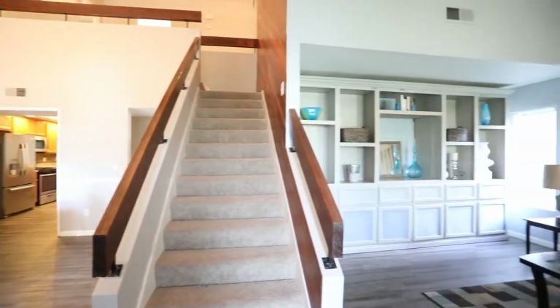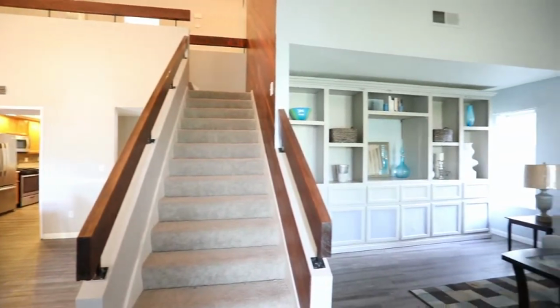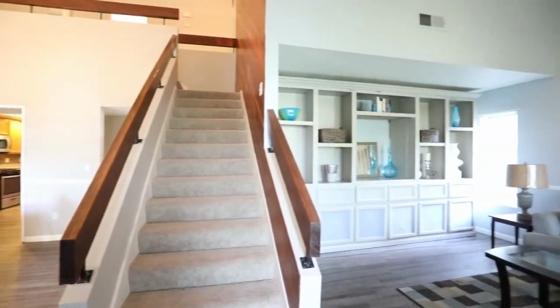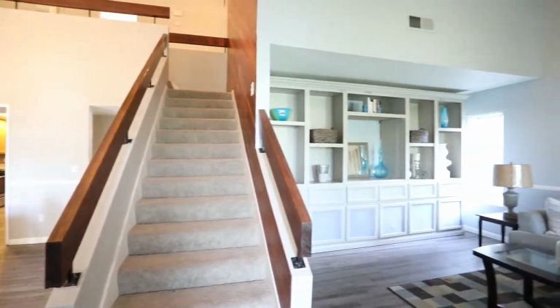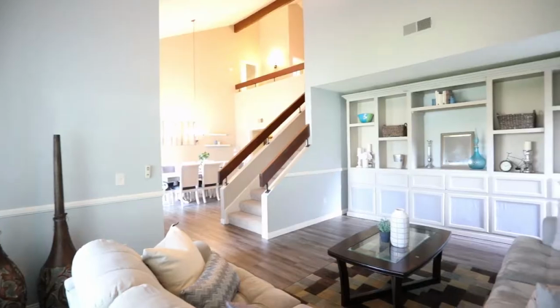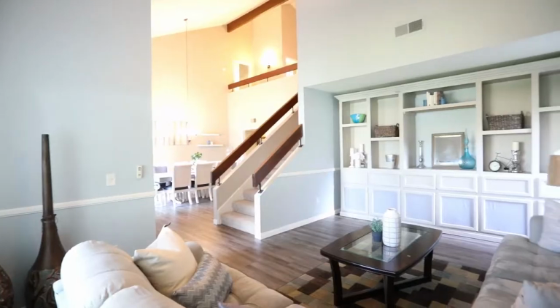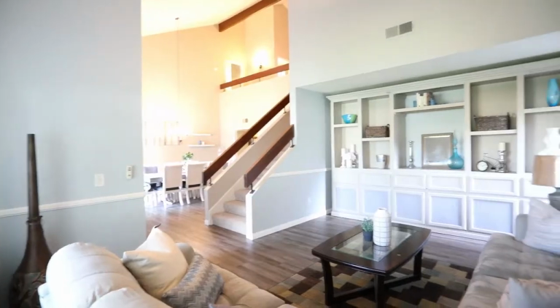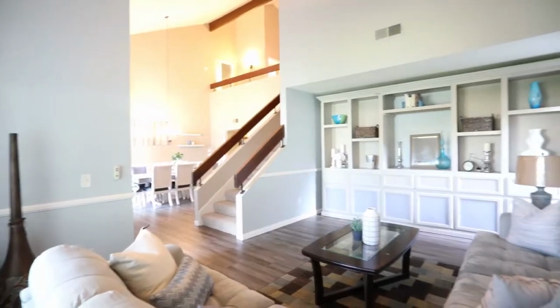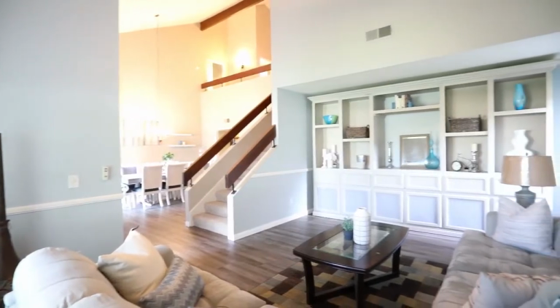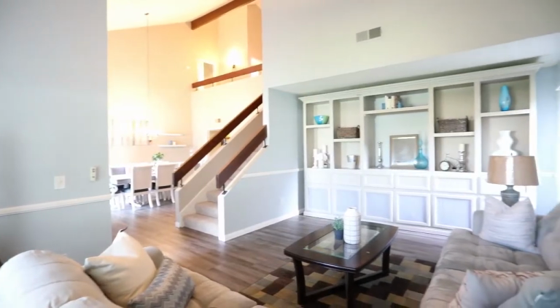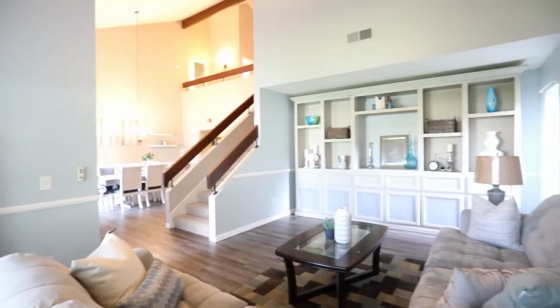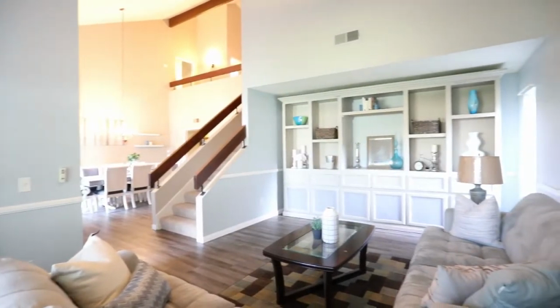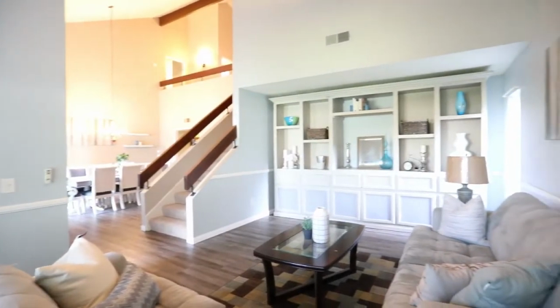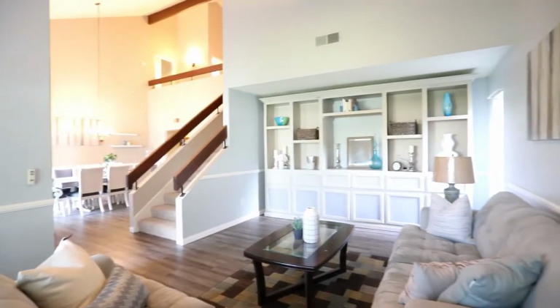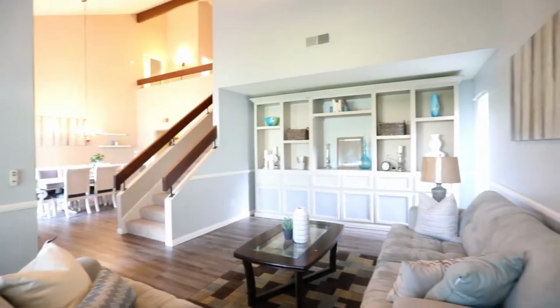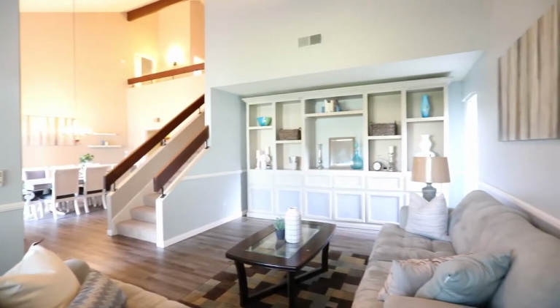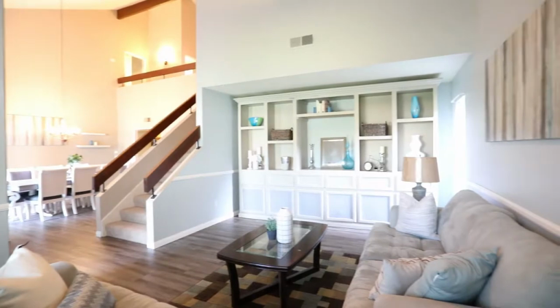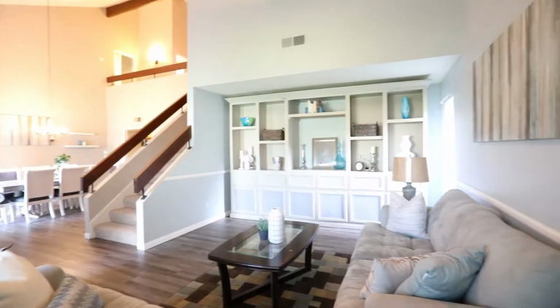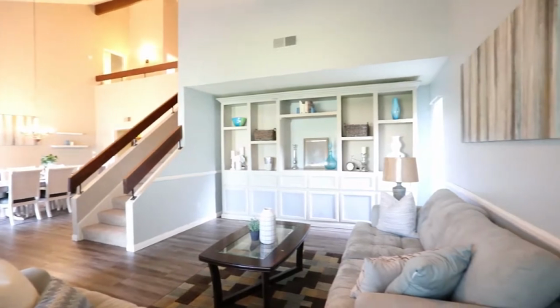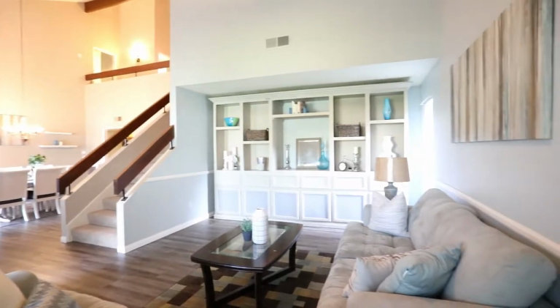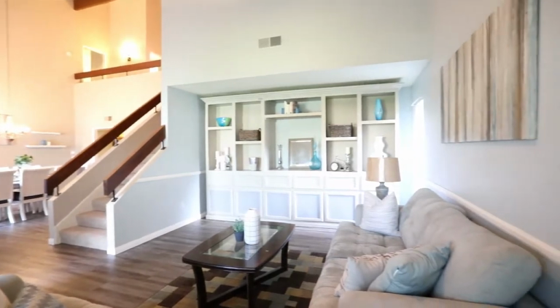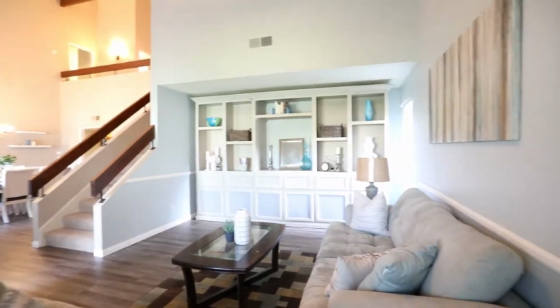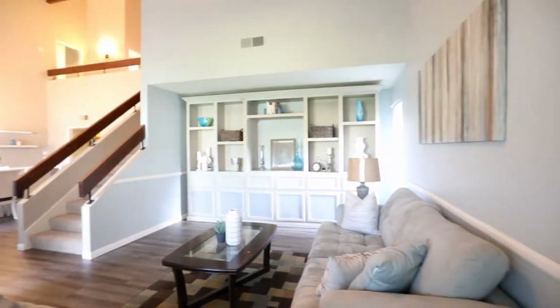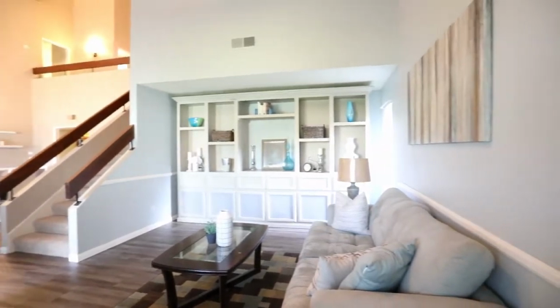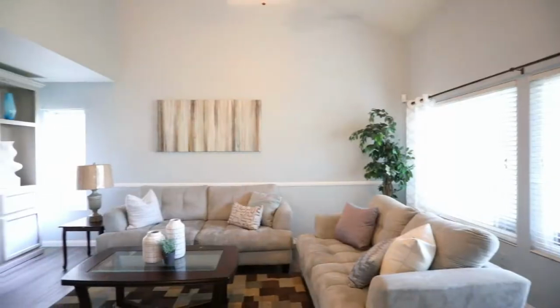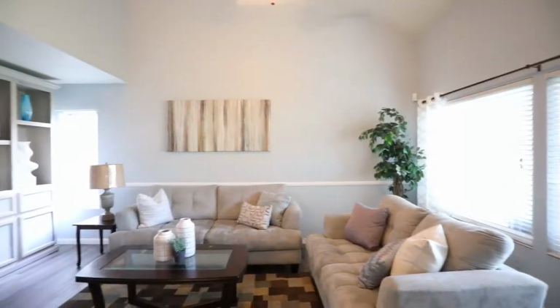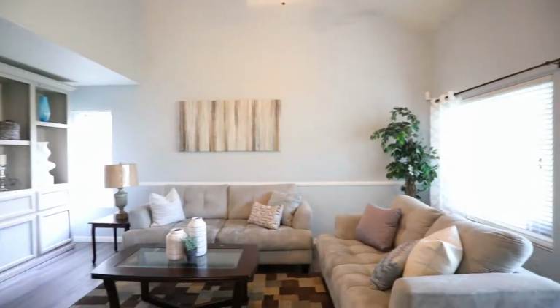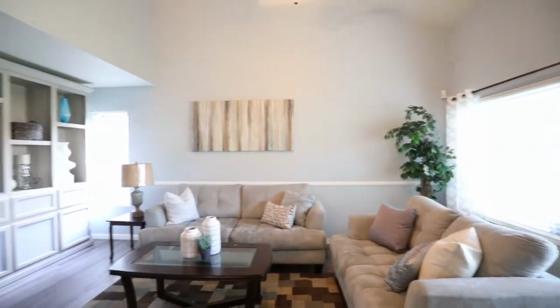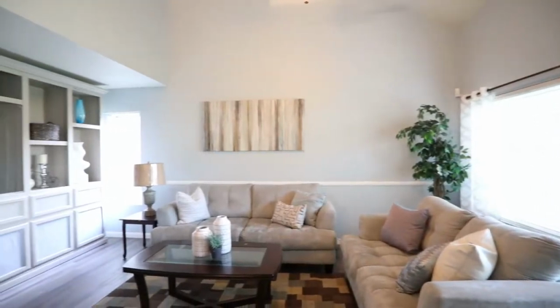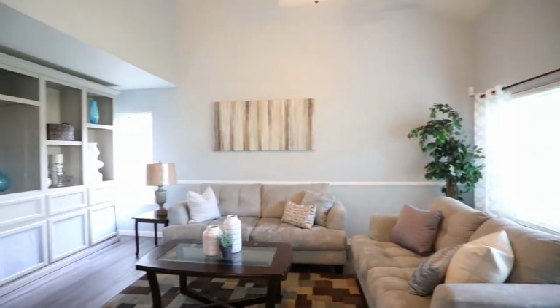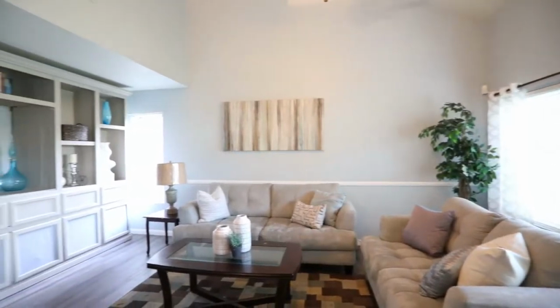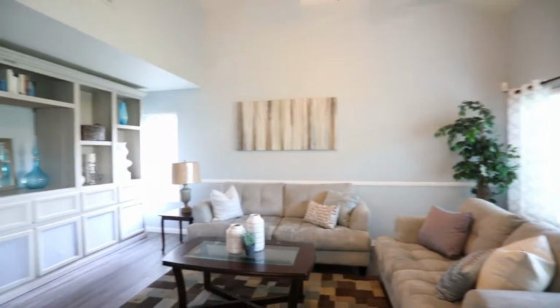Just off the entry you will find the formal living room, which features high ceilings, upgraded flooring and tons of natural light.